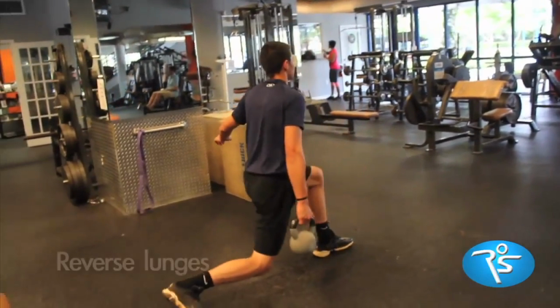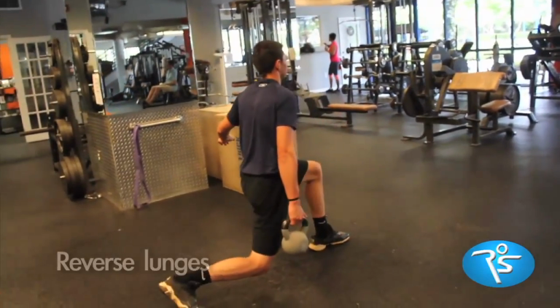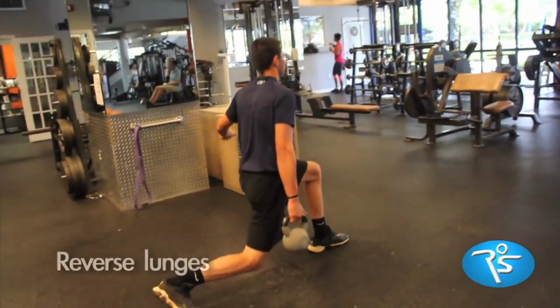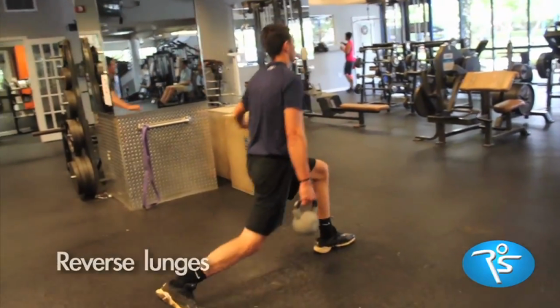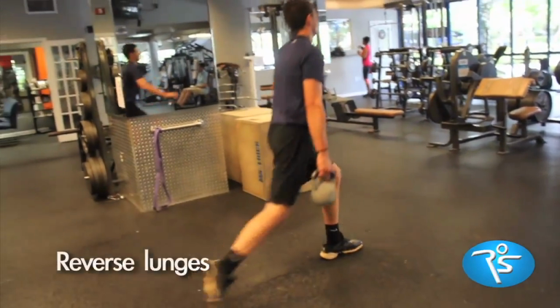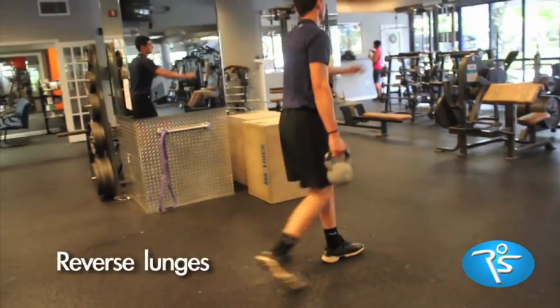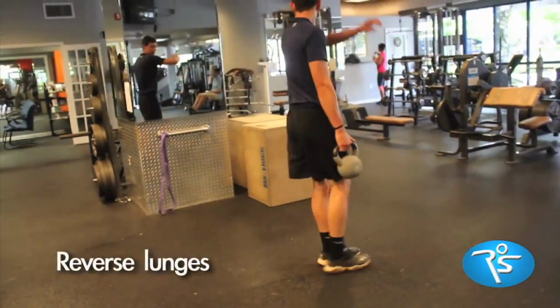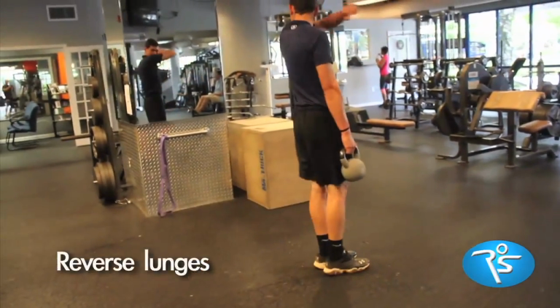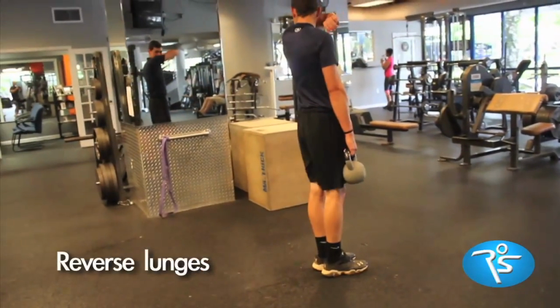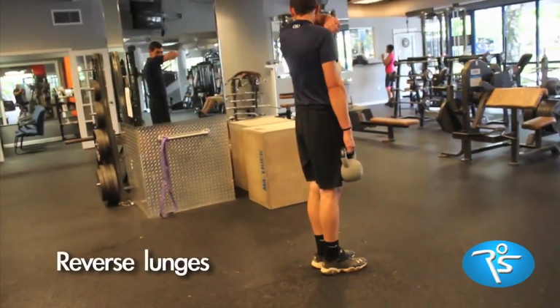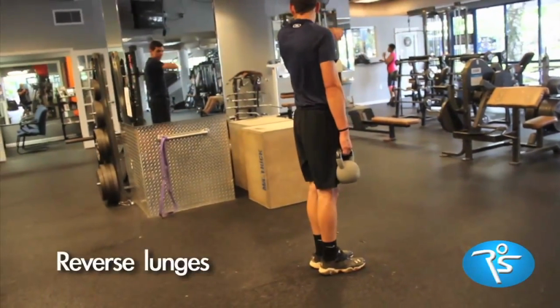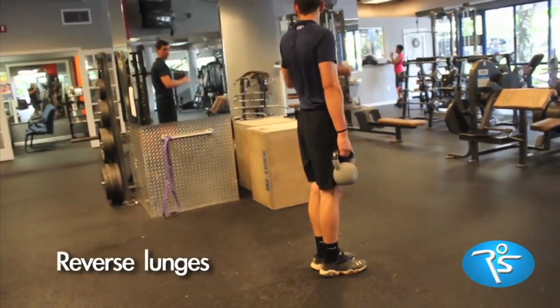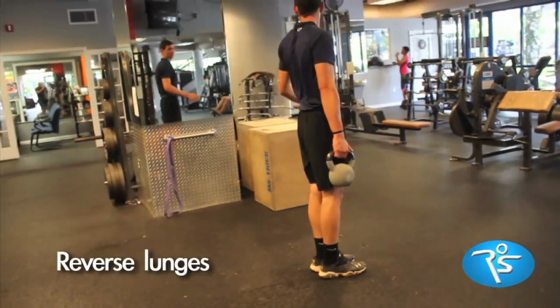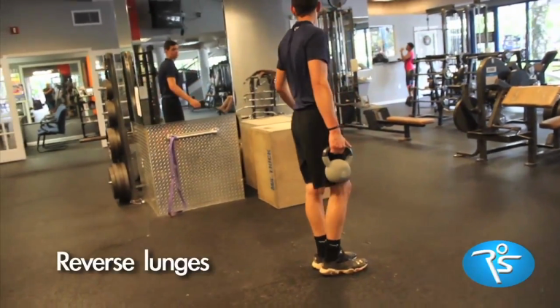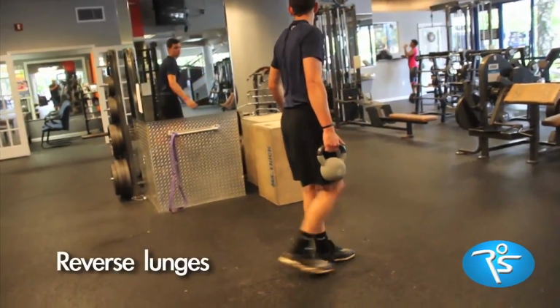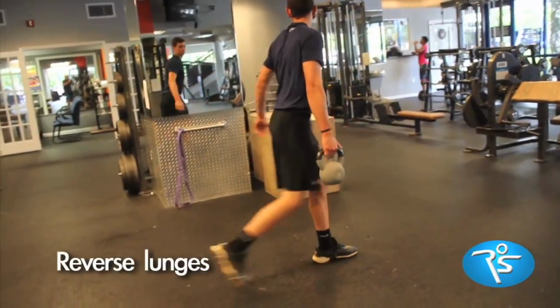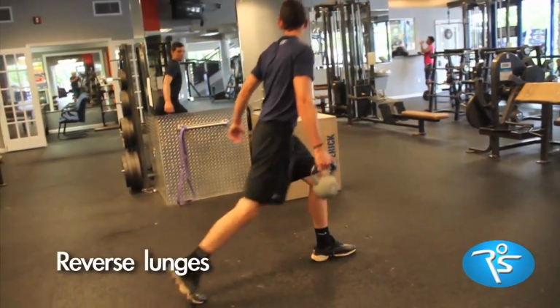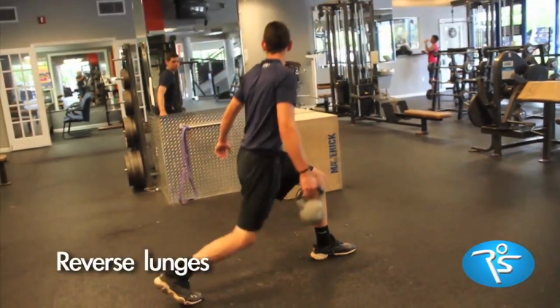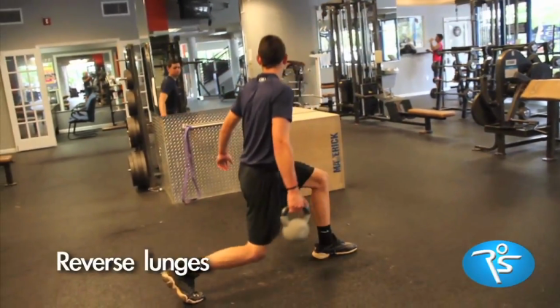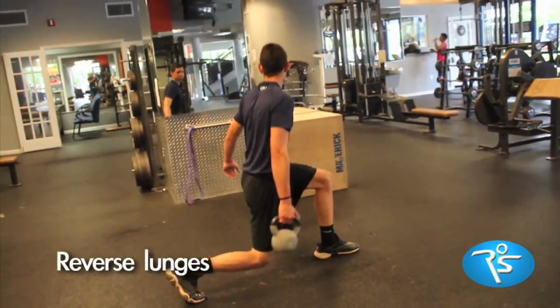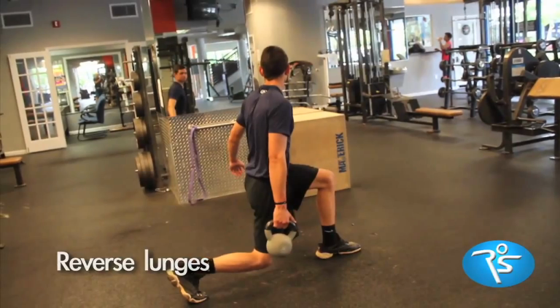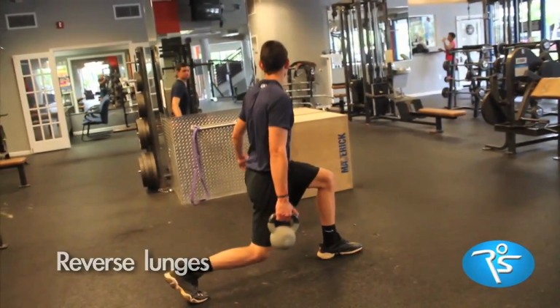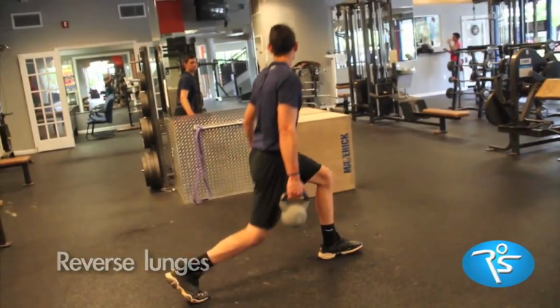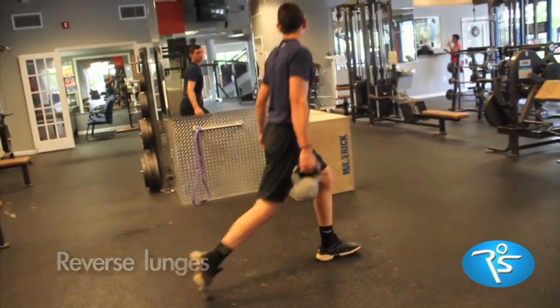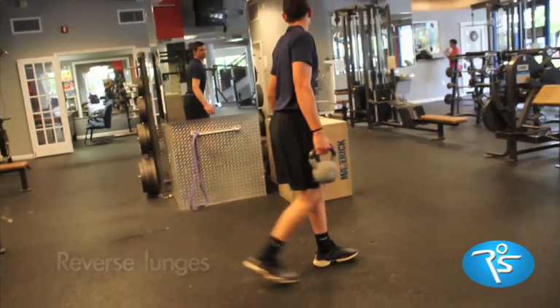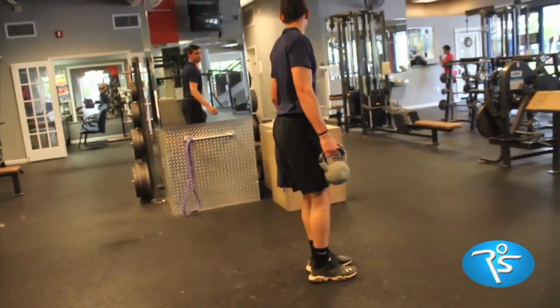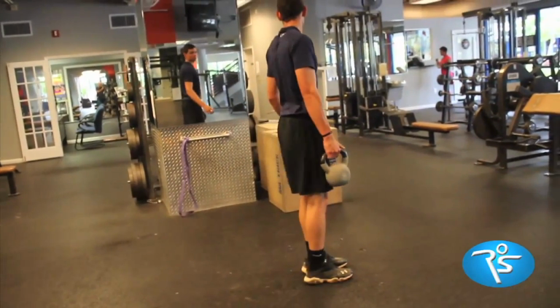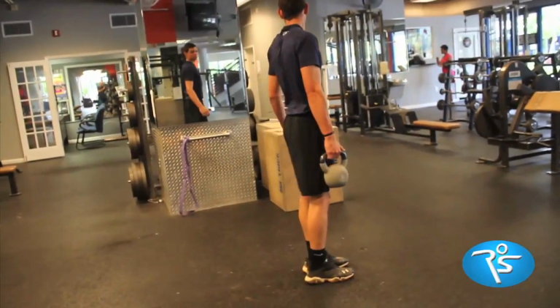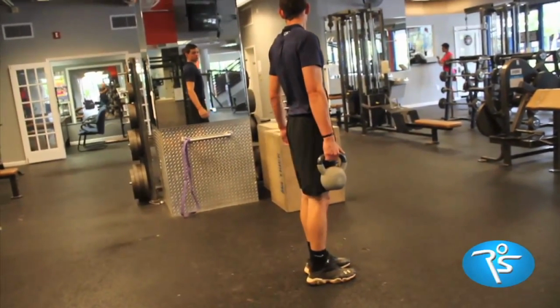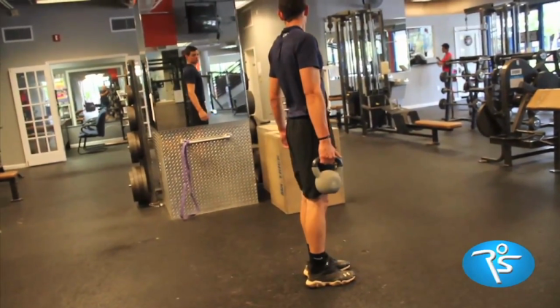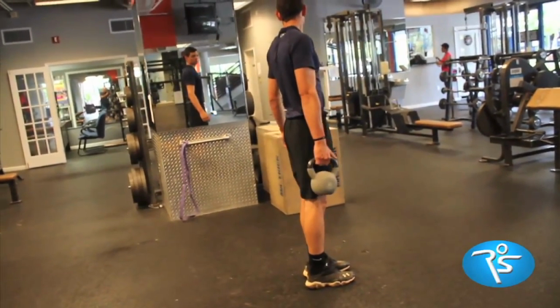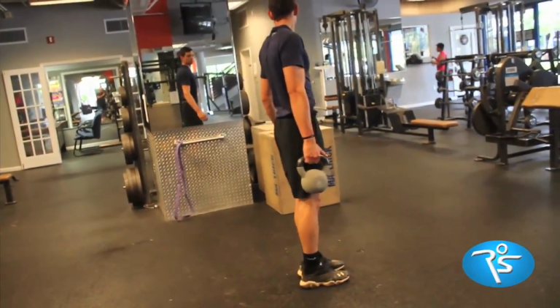Reverse lunges teach you to eccentrically stop gravity's pull with the legs in the sprint position.